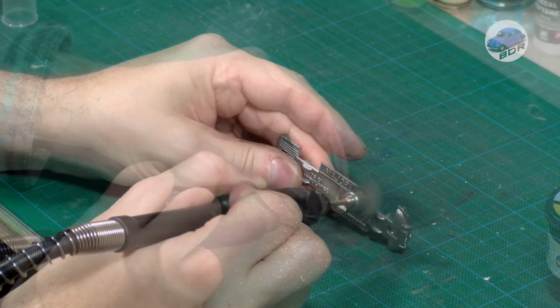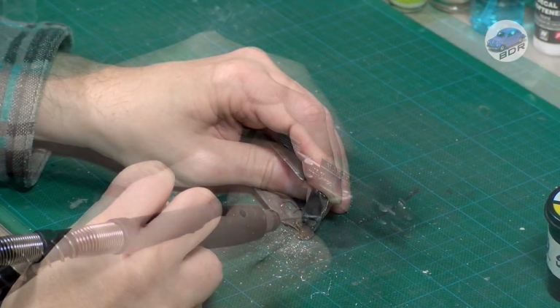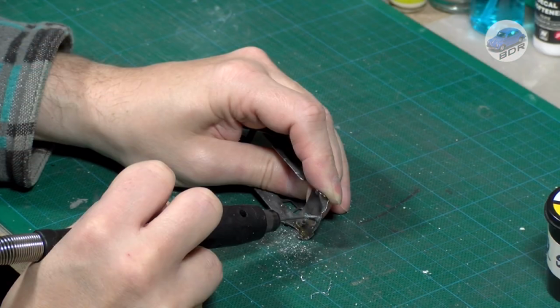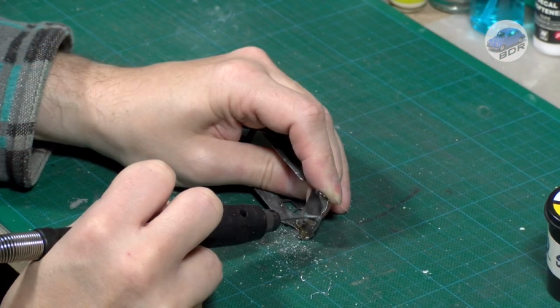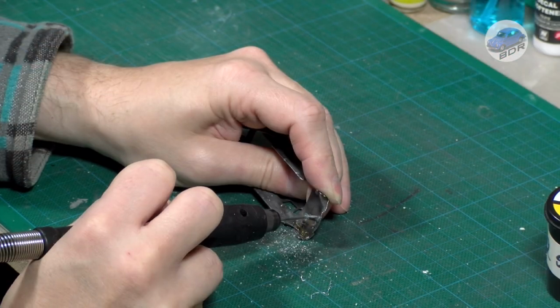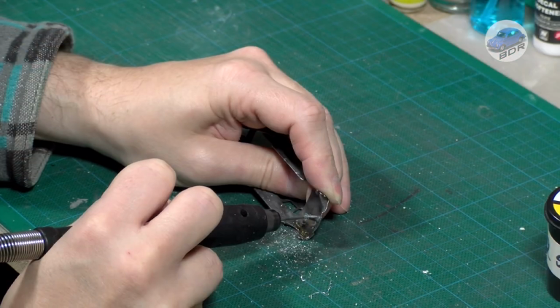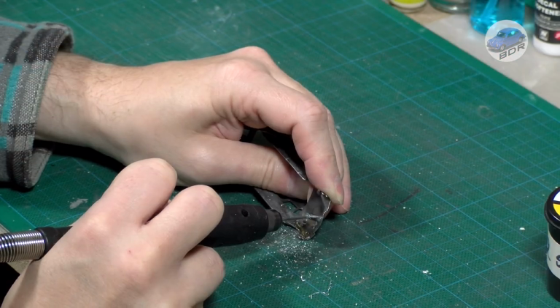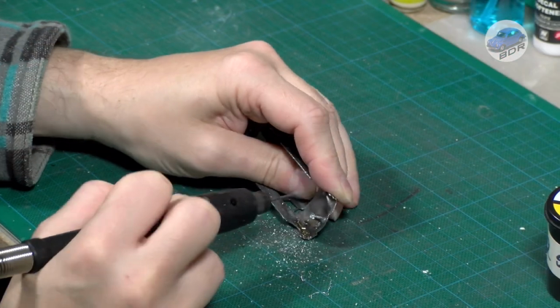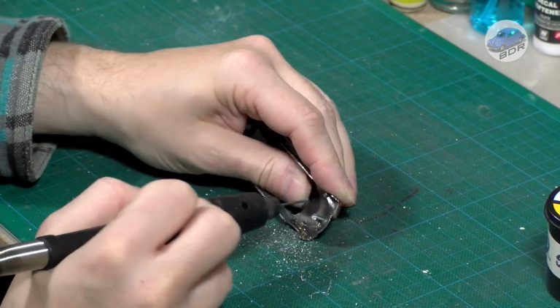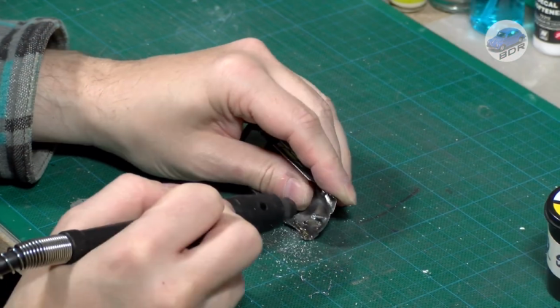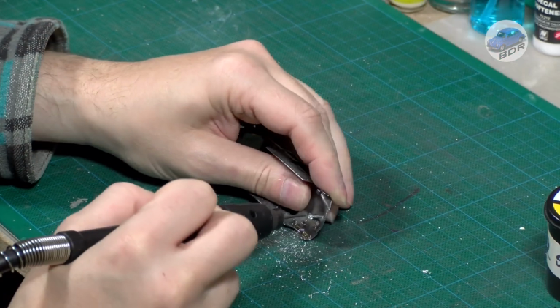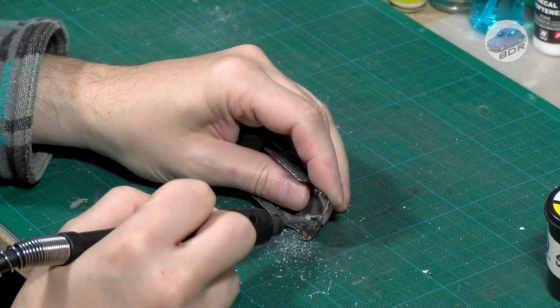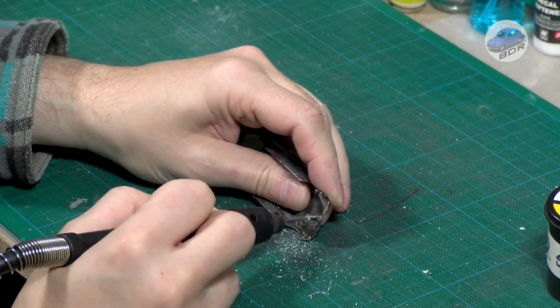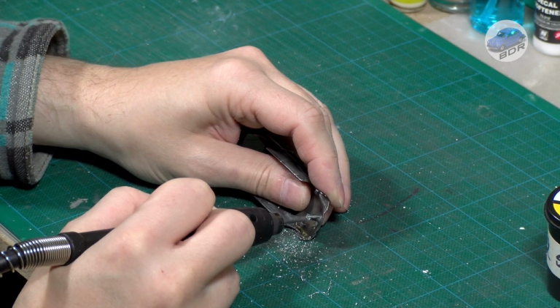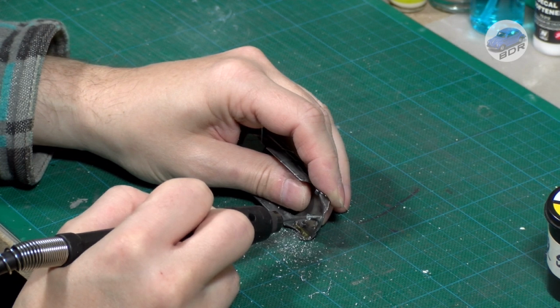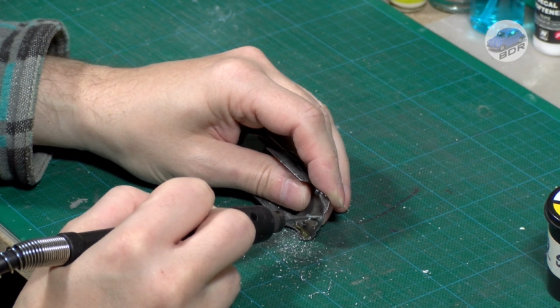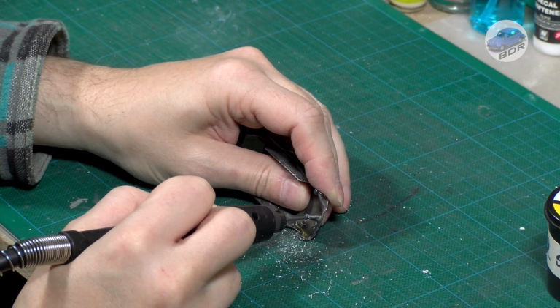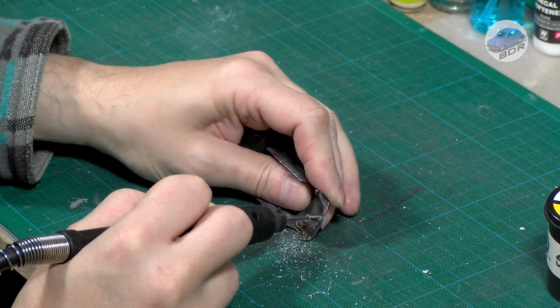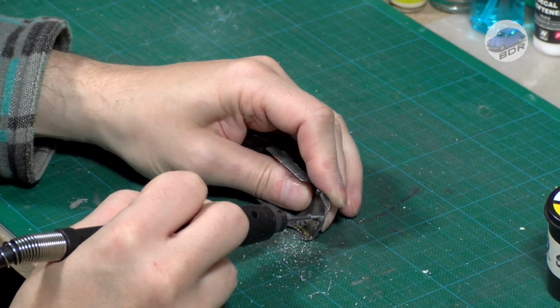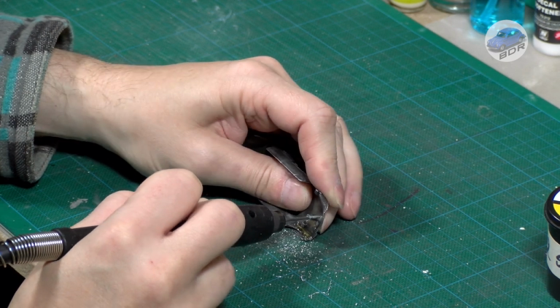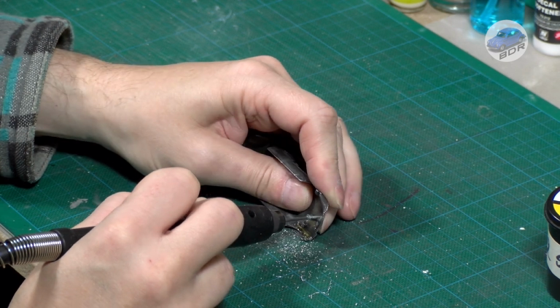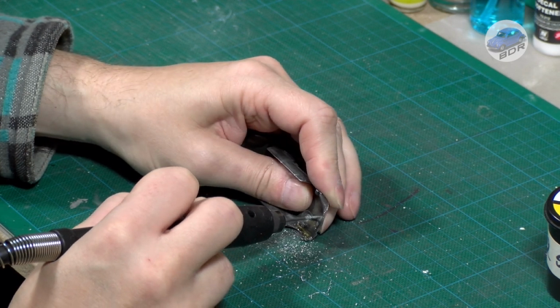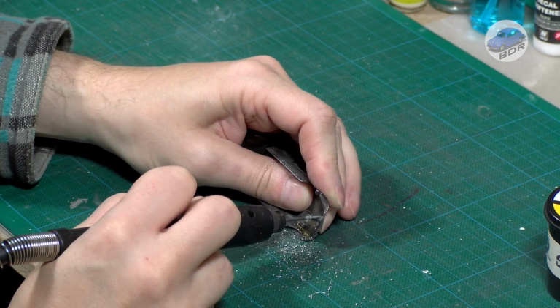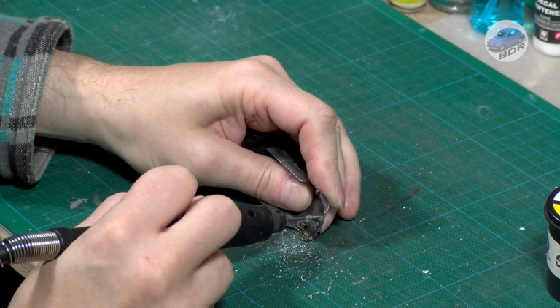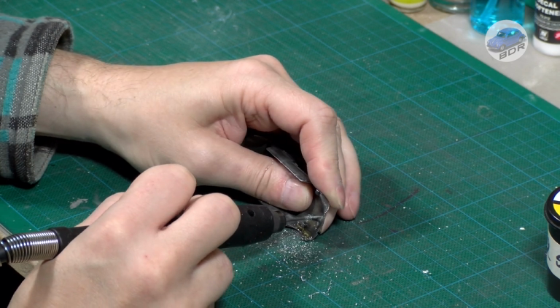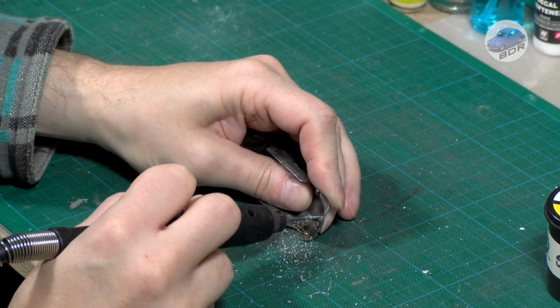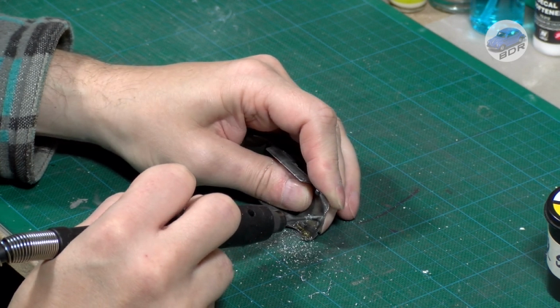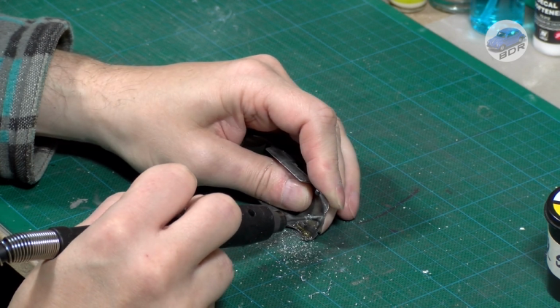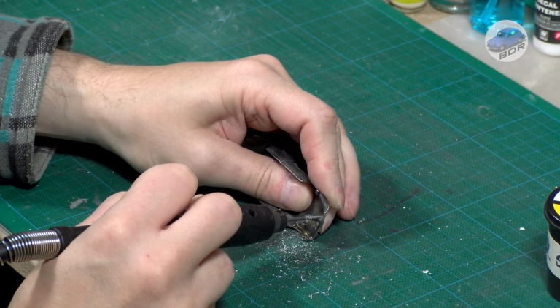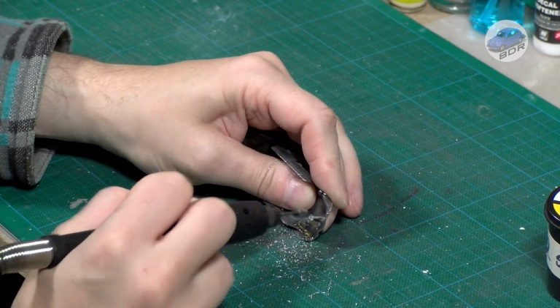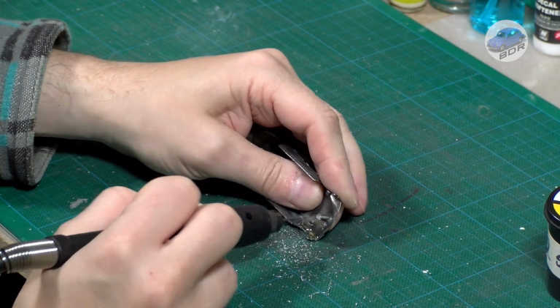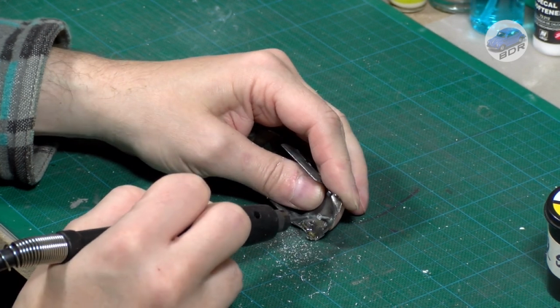Then I drill a 1.5mm pilot hole in the rivet post, tap a 2mm screw thread, and fix the screw.